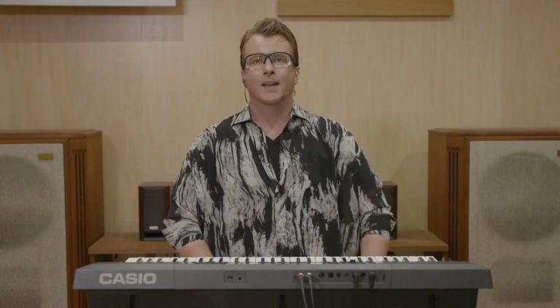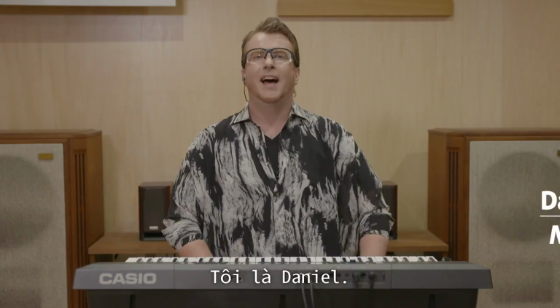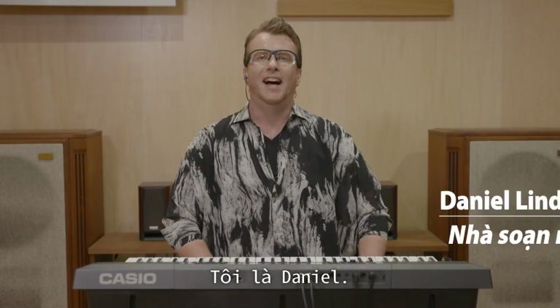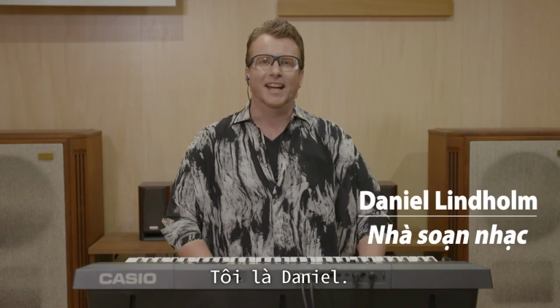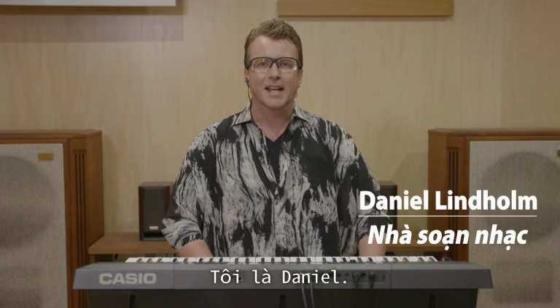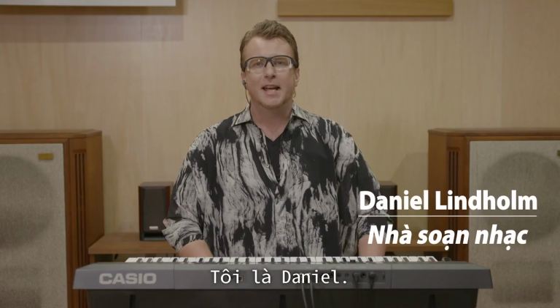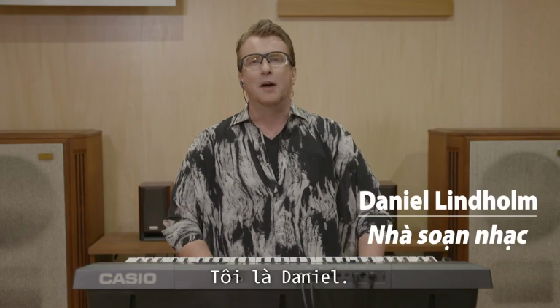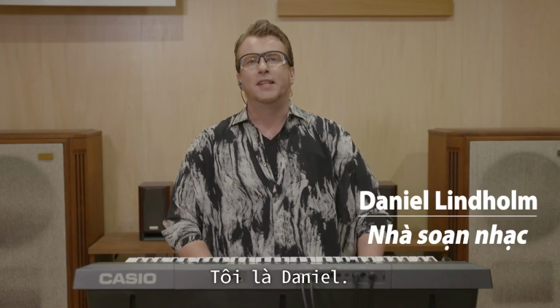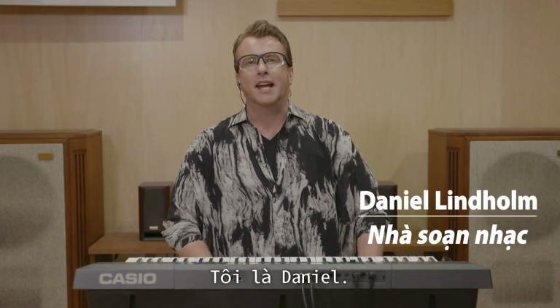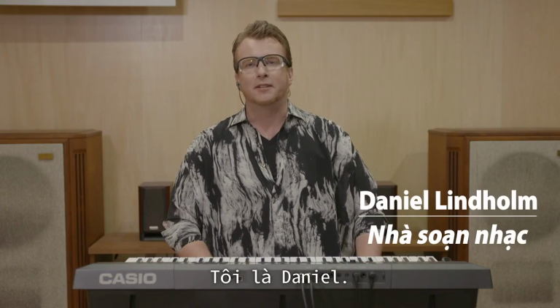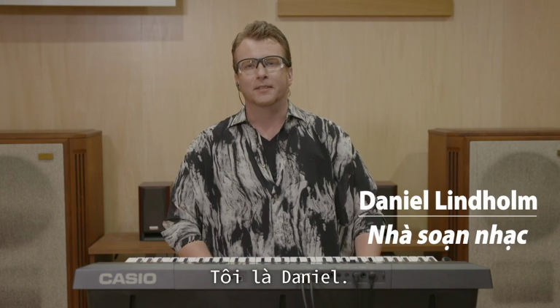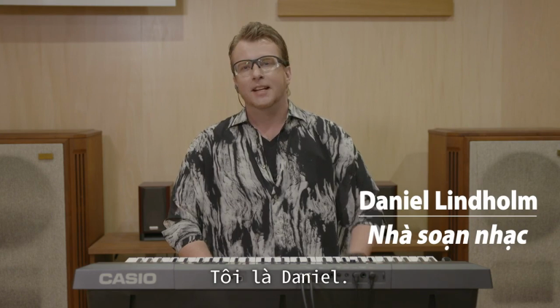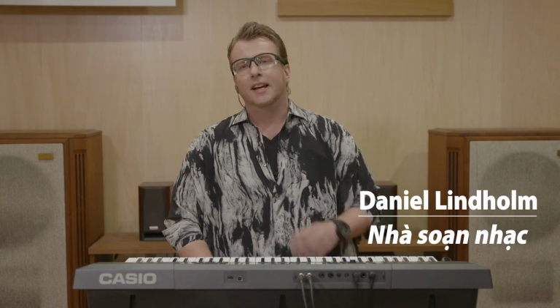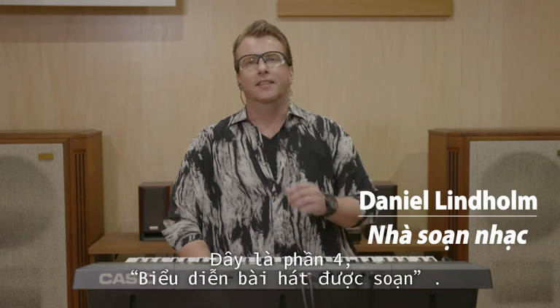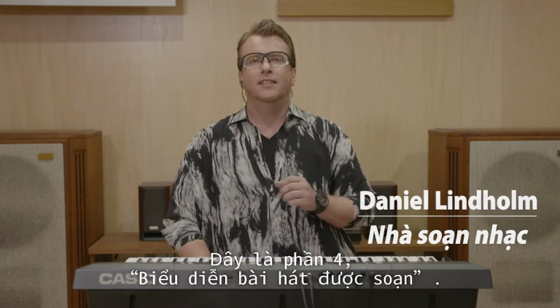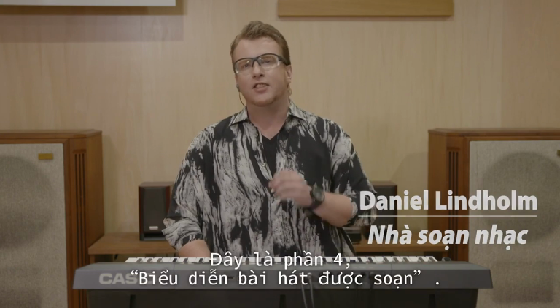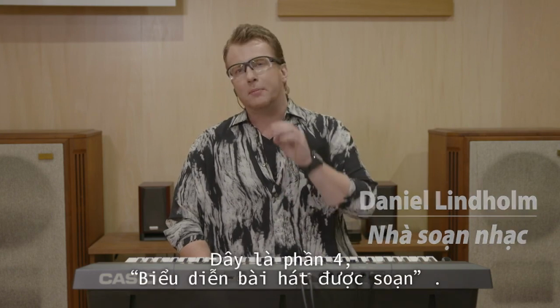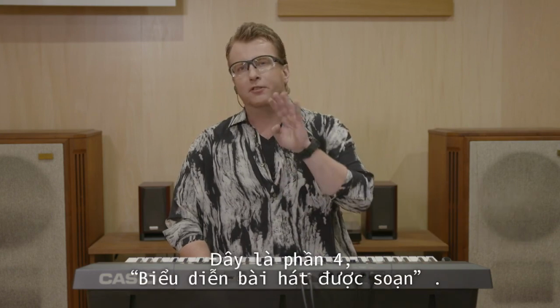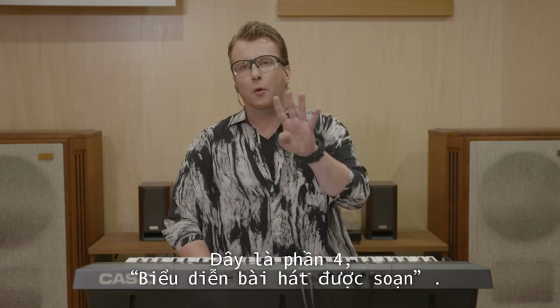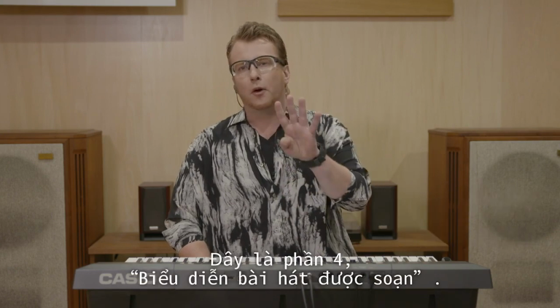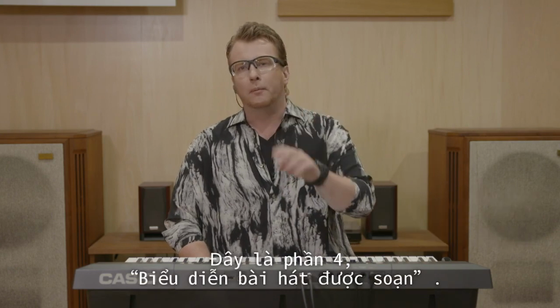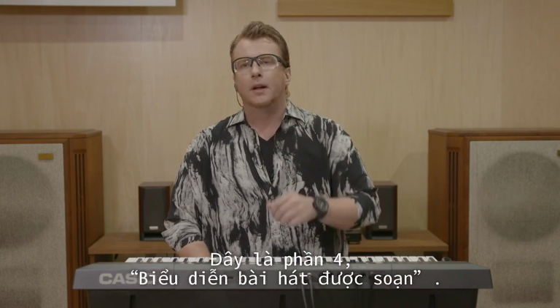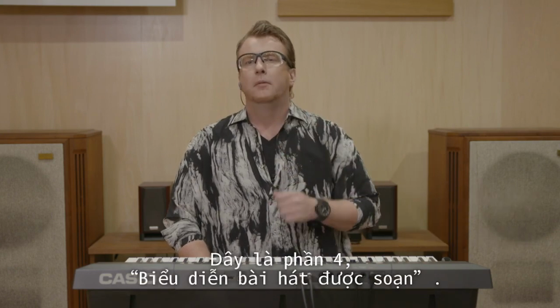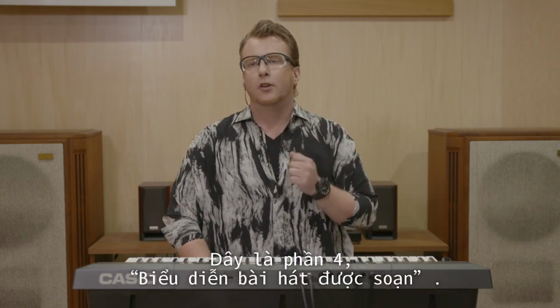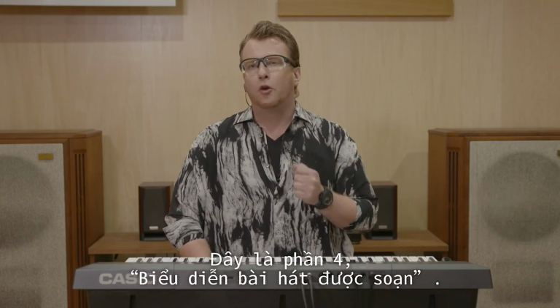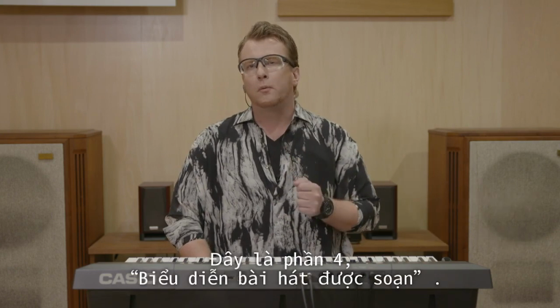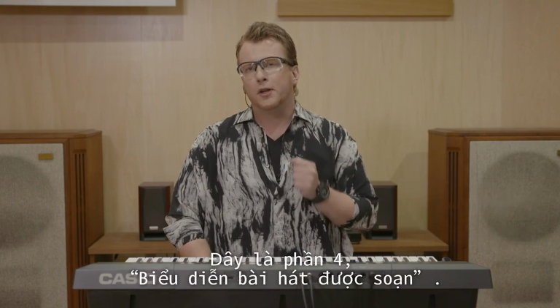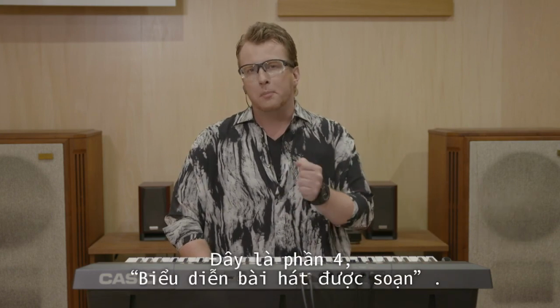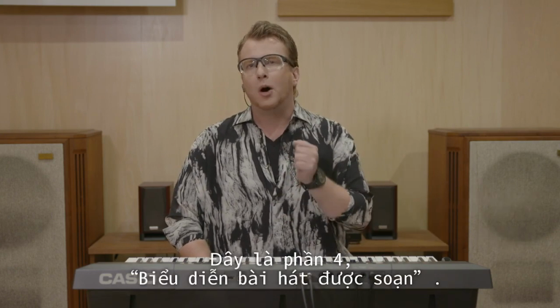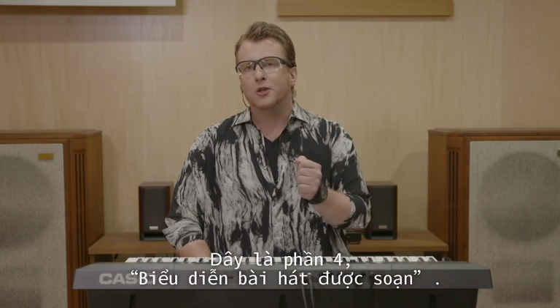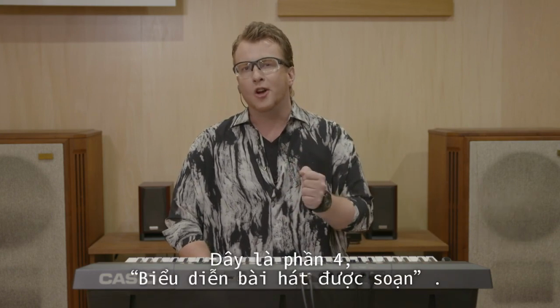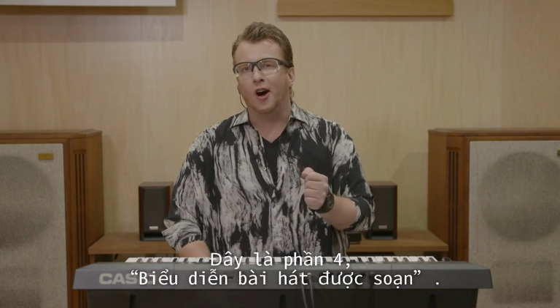Hi, I'm Daniel, and this is Chapter 4: Performing the Composed Song.